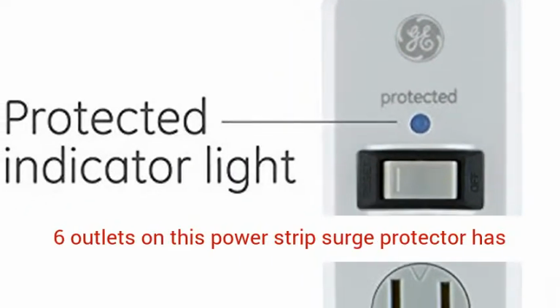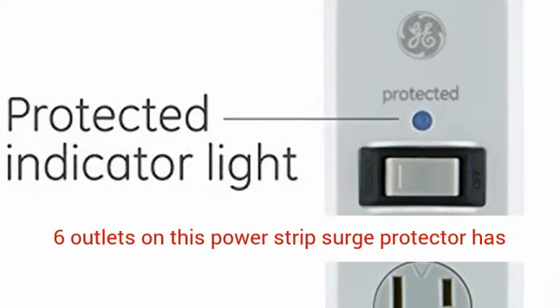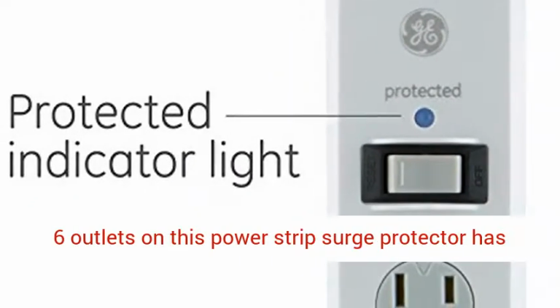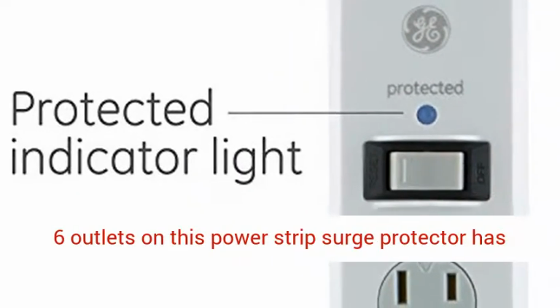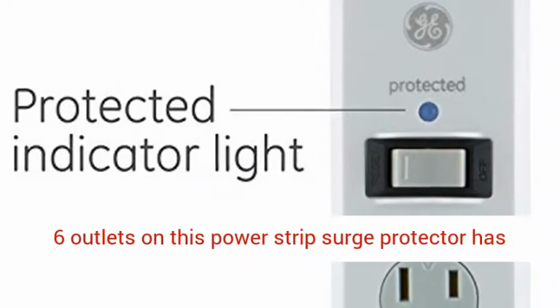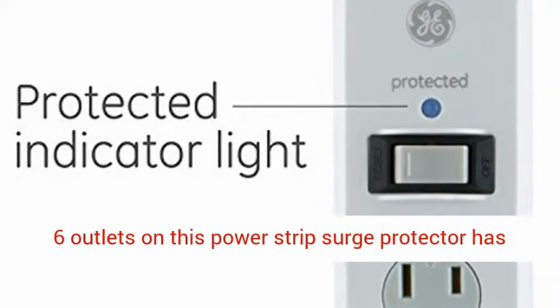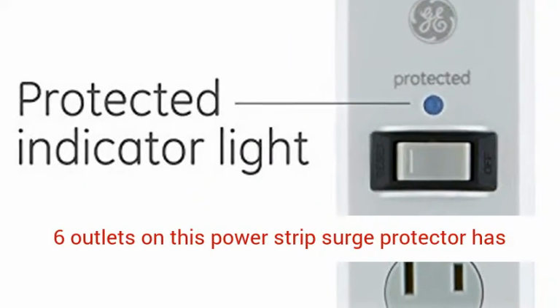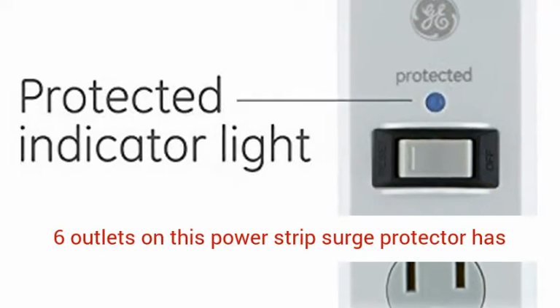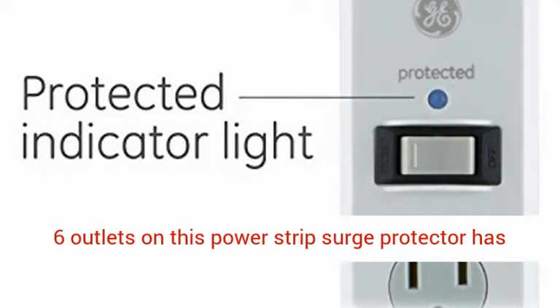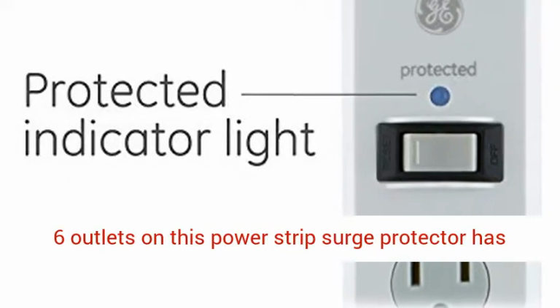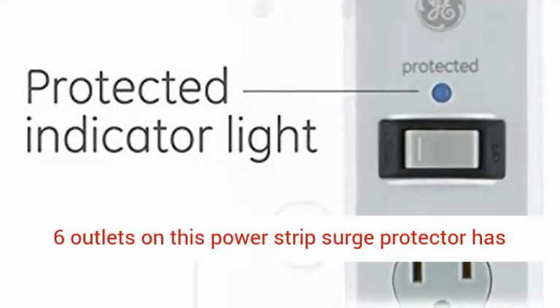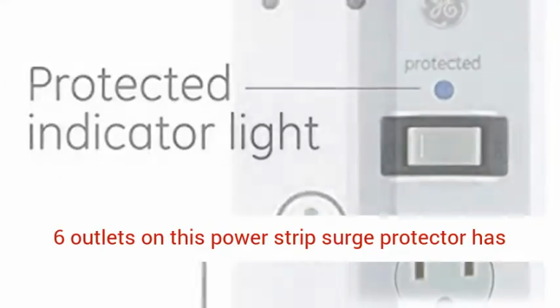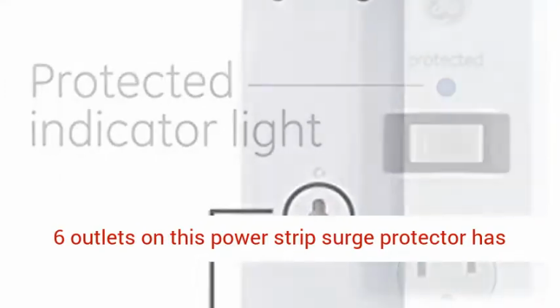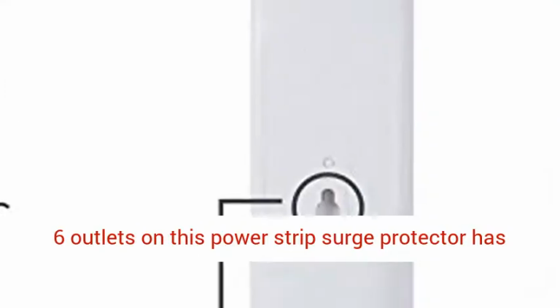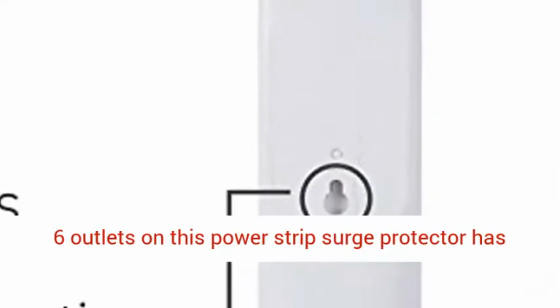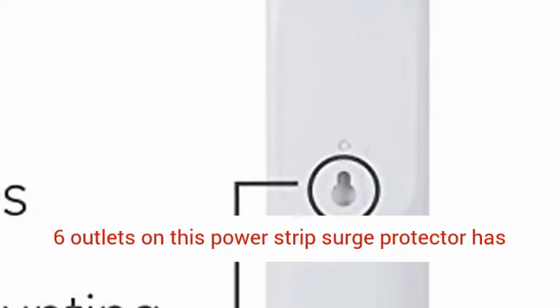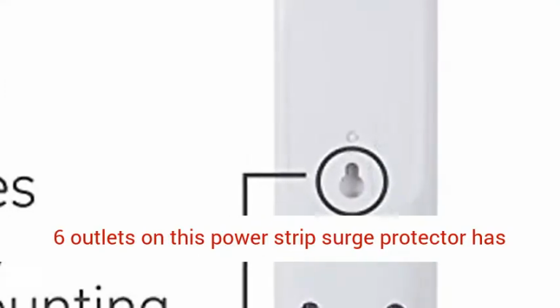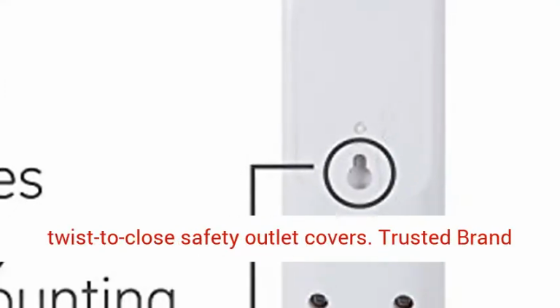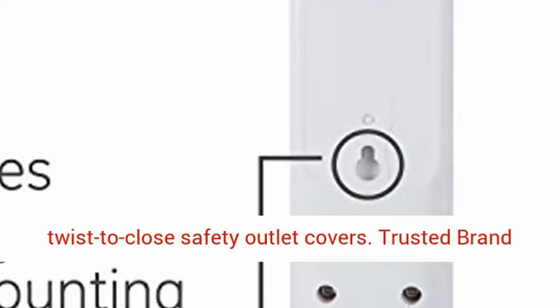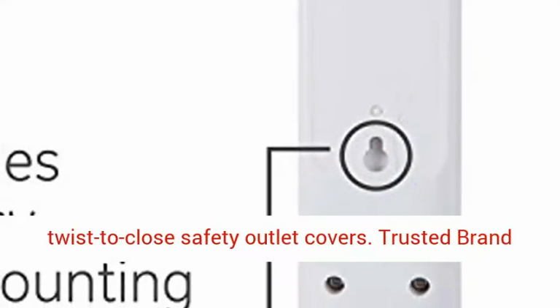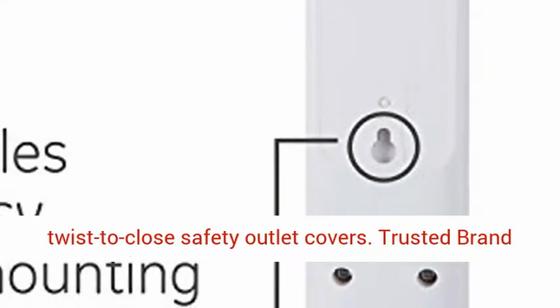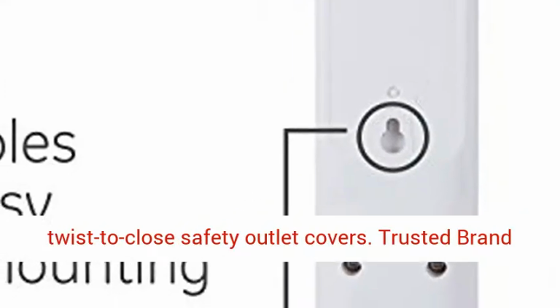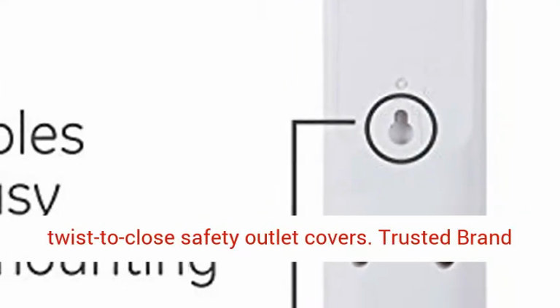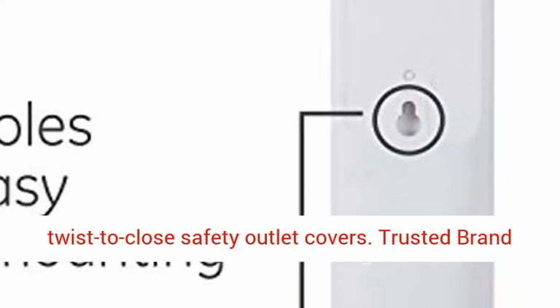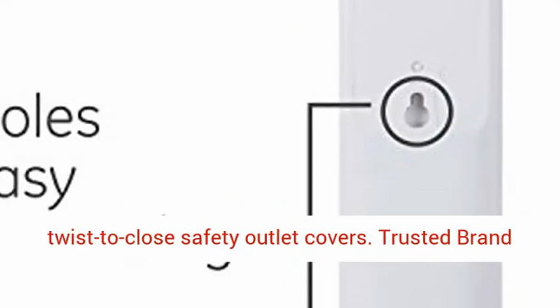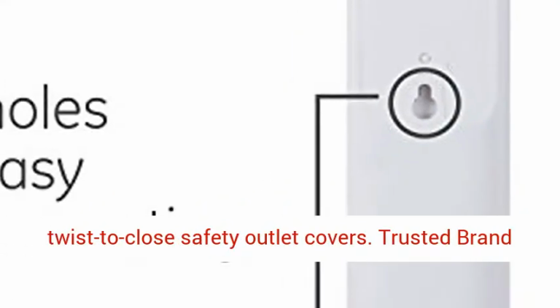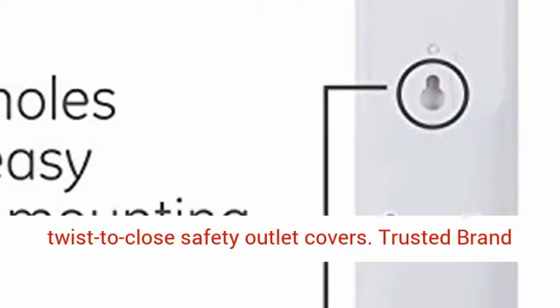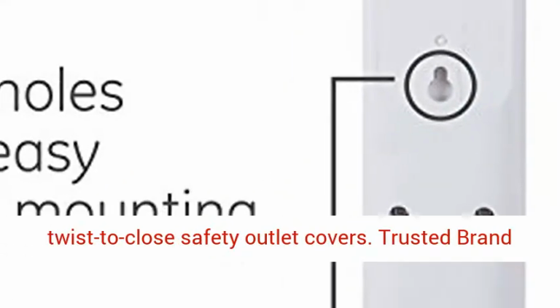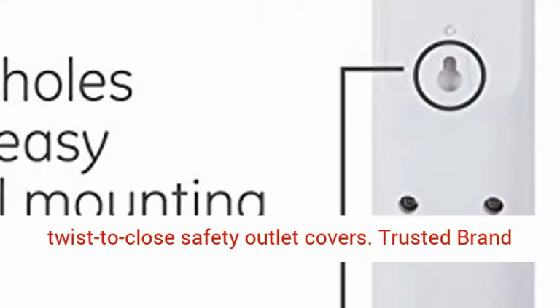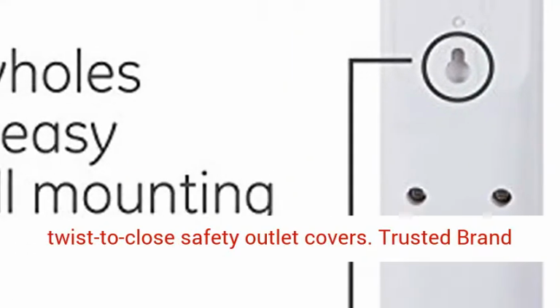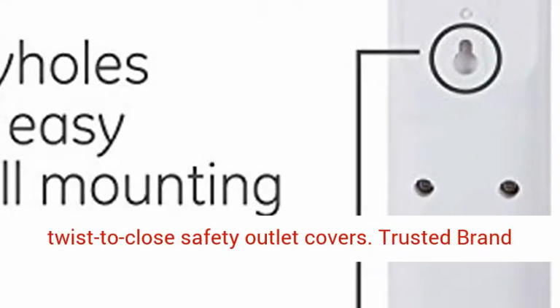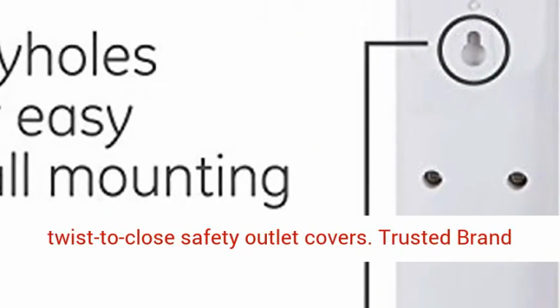Safety: all 6 outlets on this power strip surge protector have twist-to-close safety outlet covers.